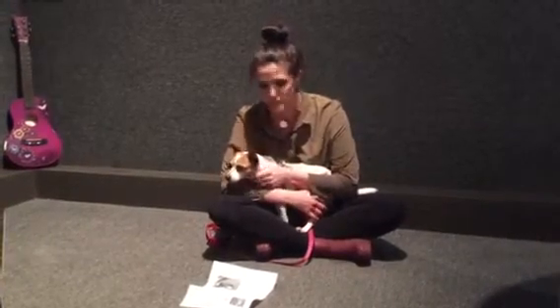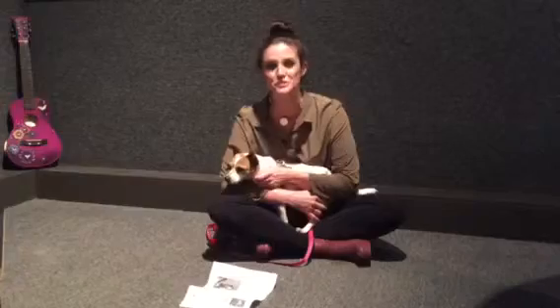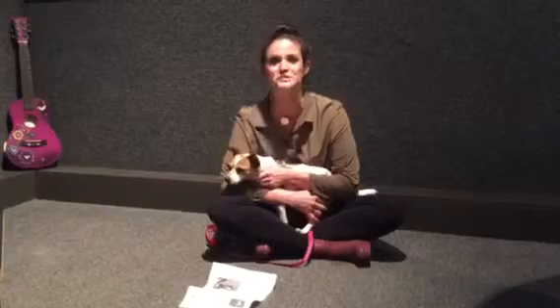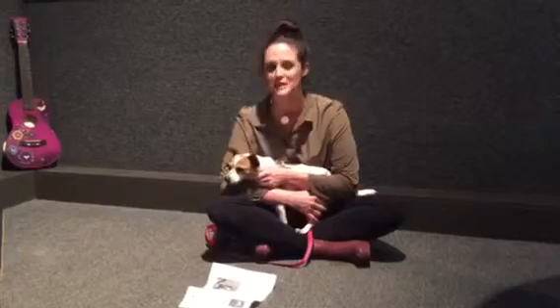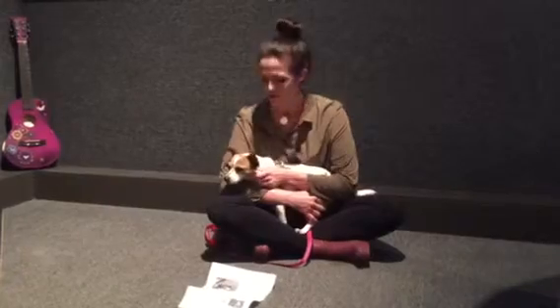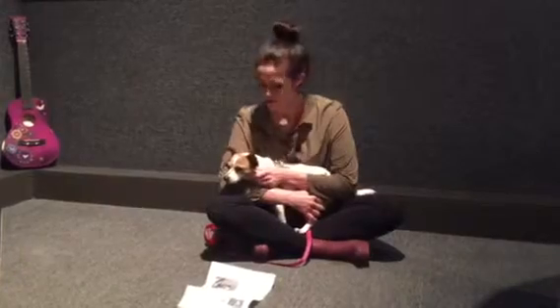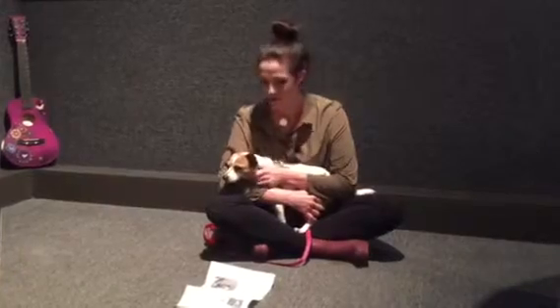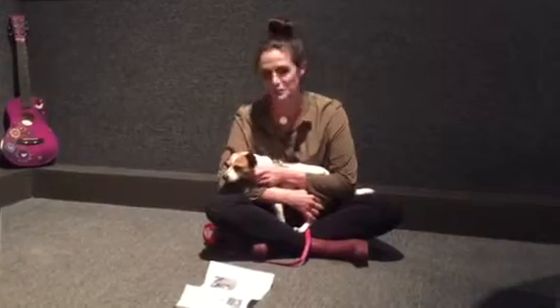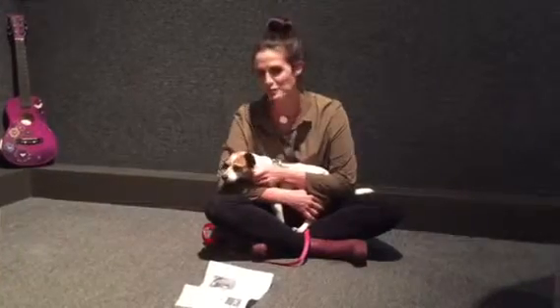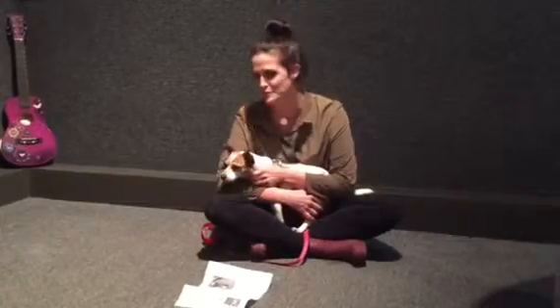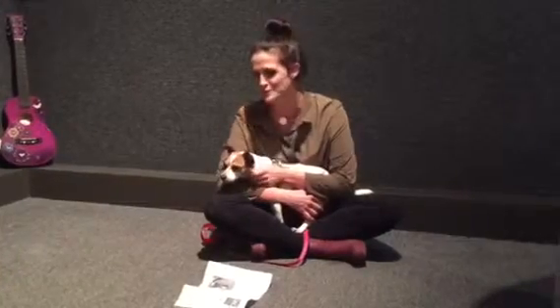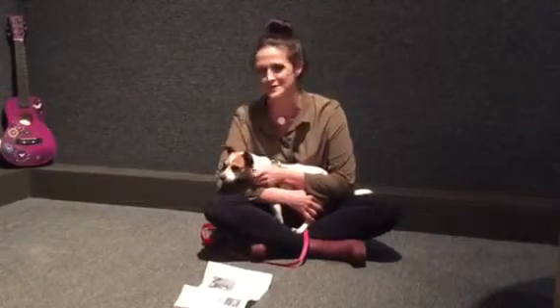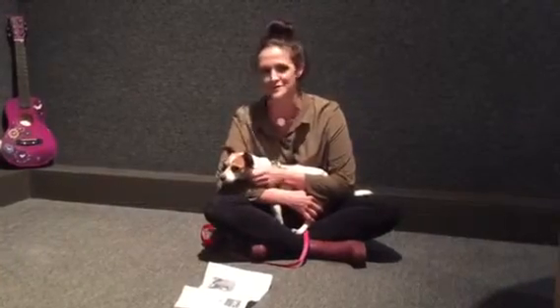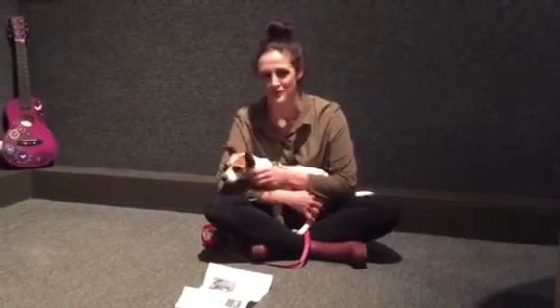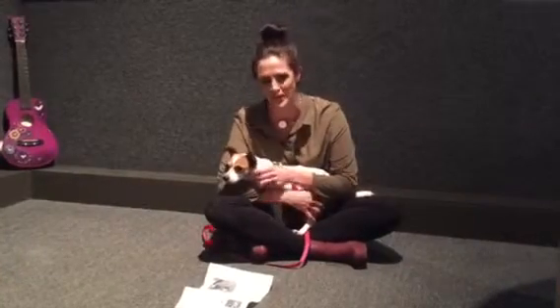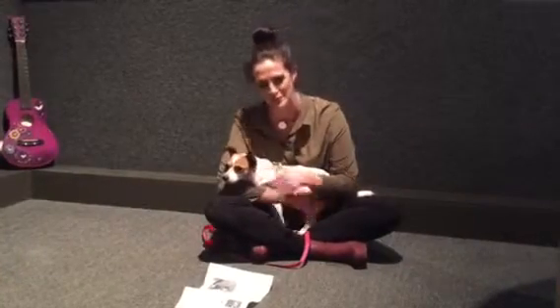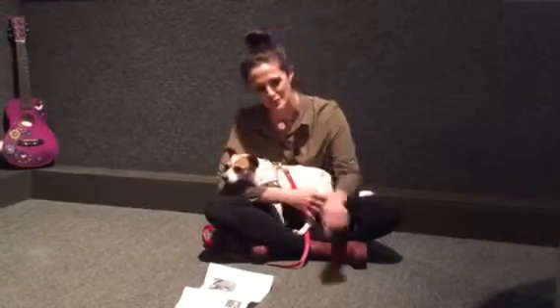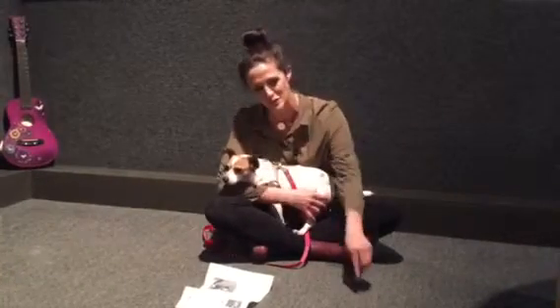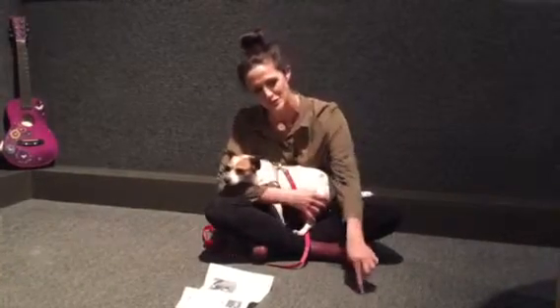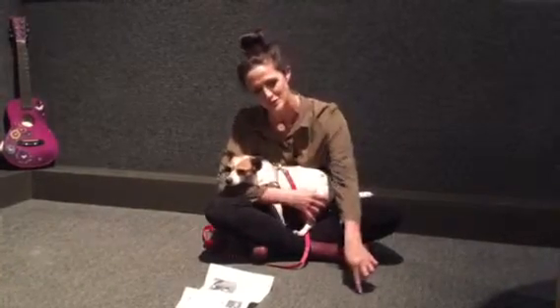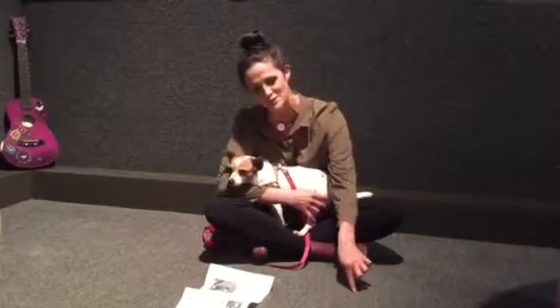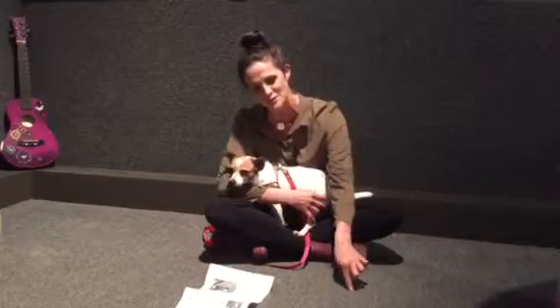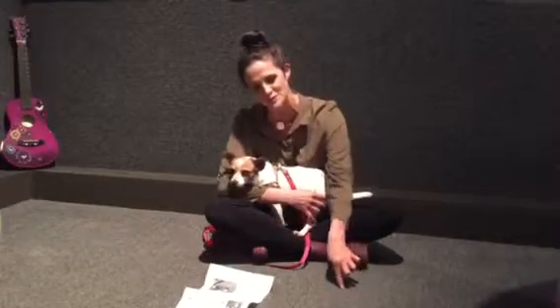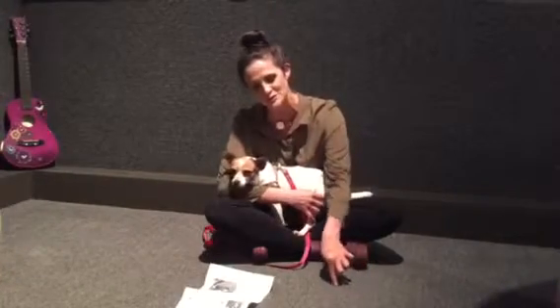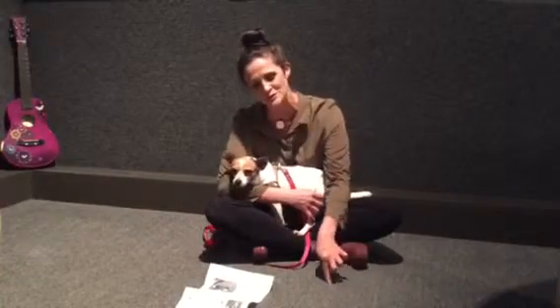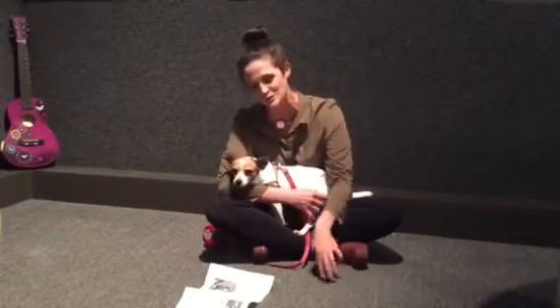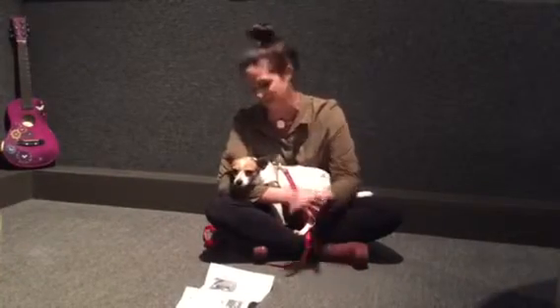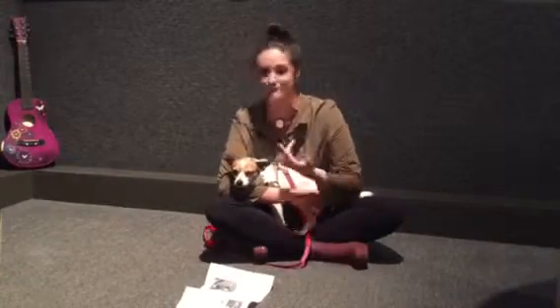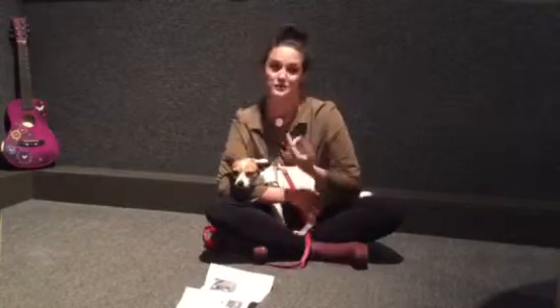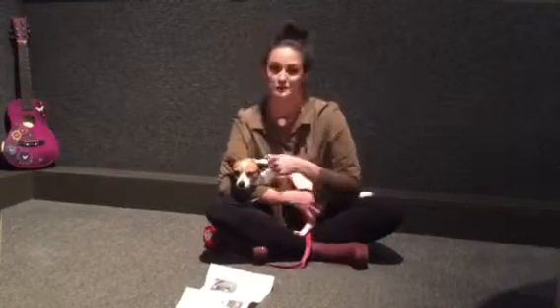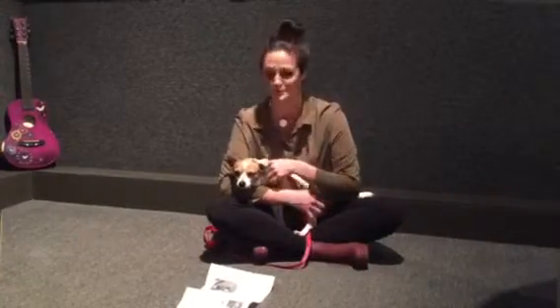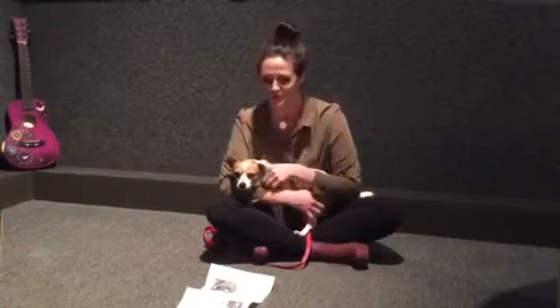She was doing little butt scoots to get into my lap — slowly, like scoot, scoot, scoot, scoot — and then she ended up here.